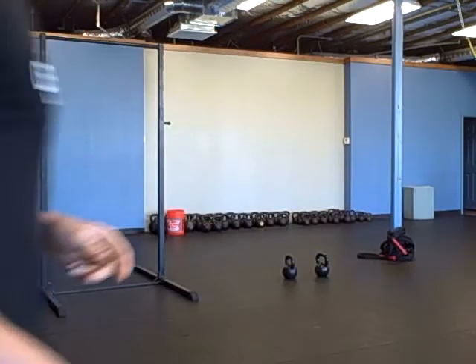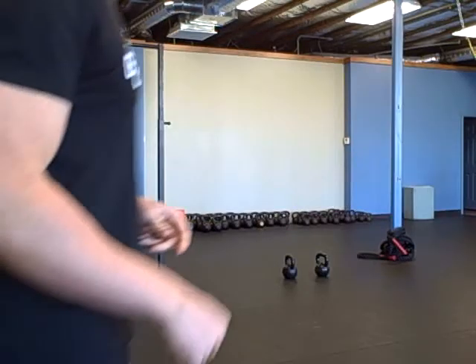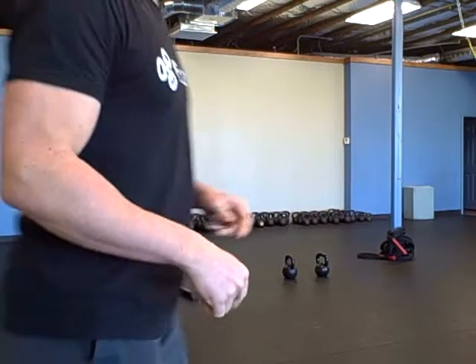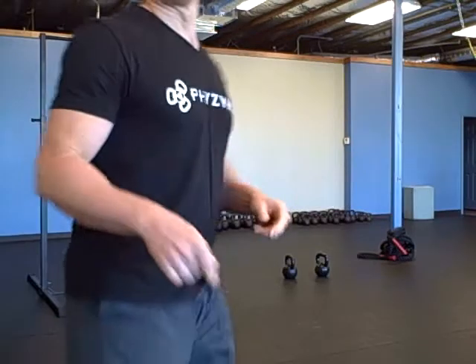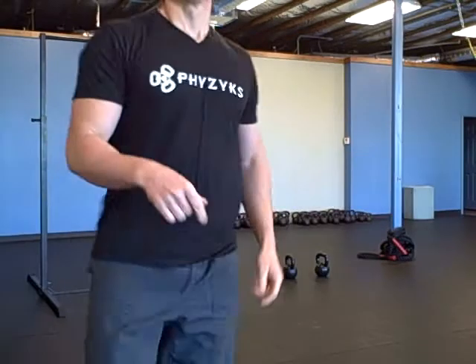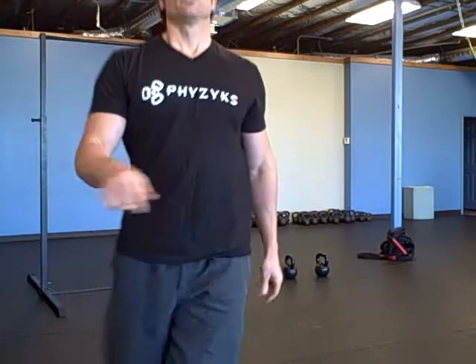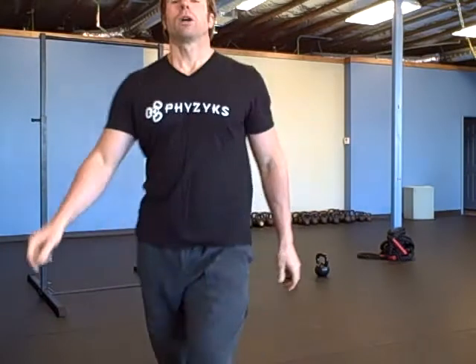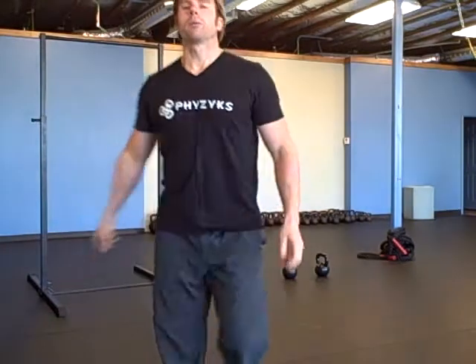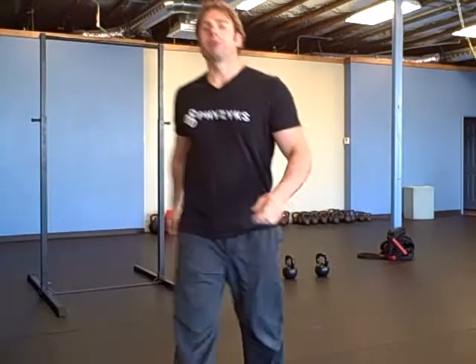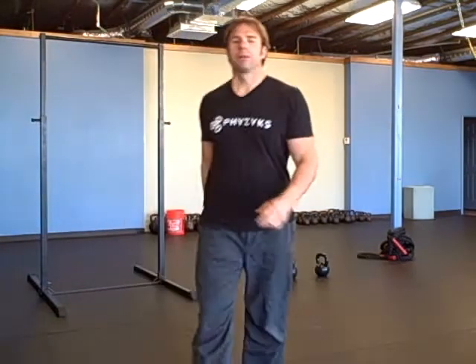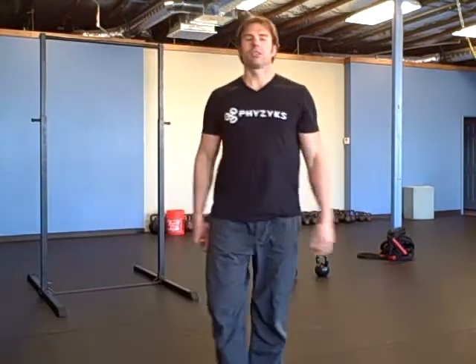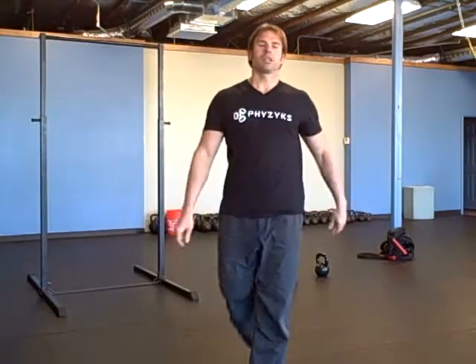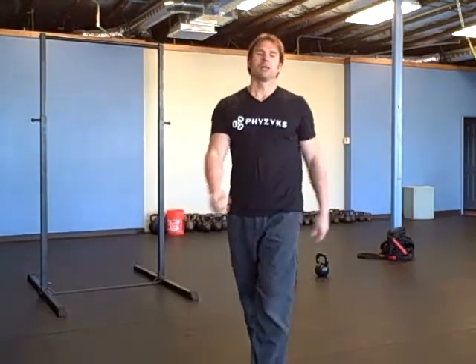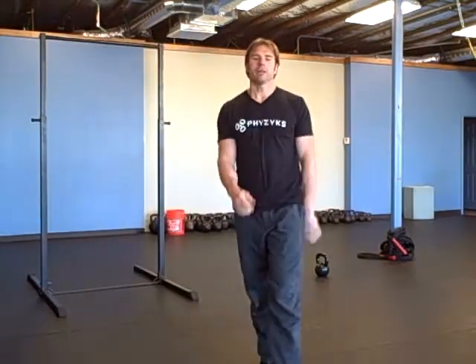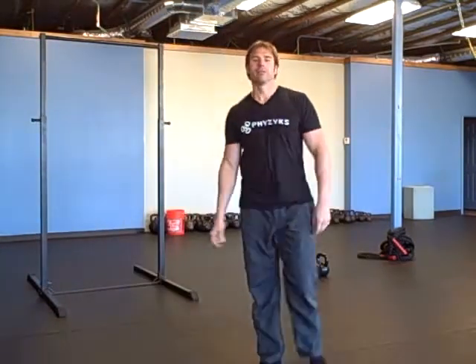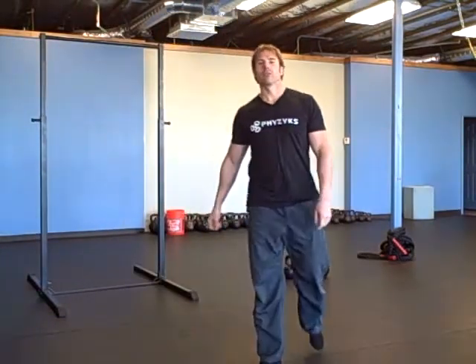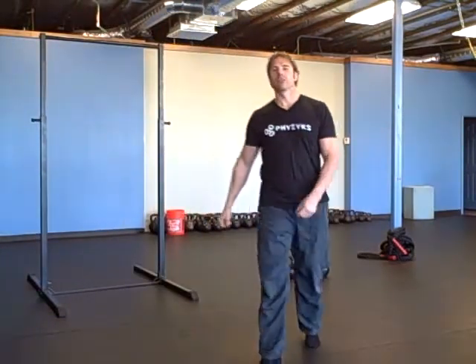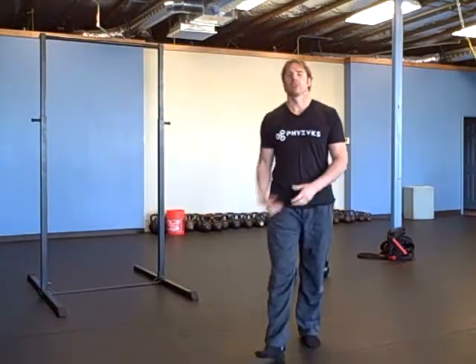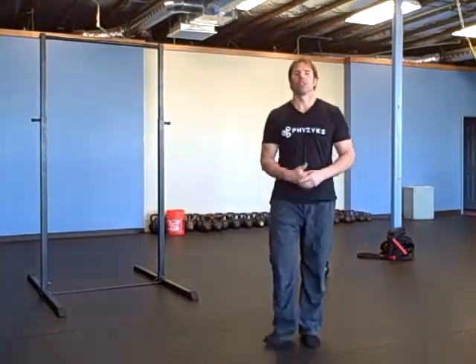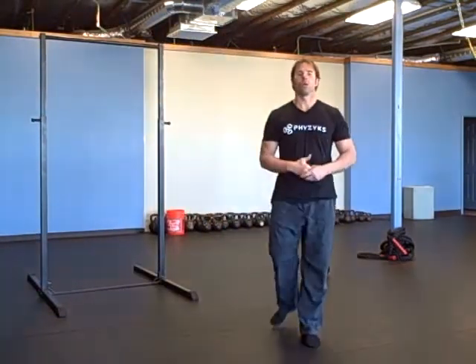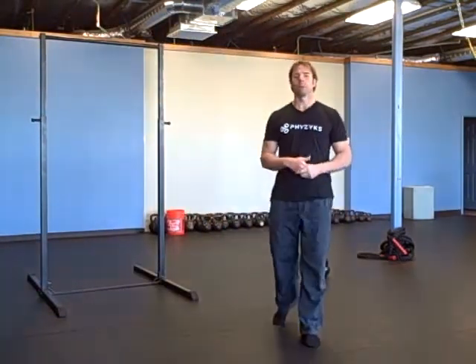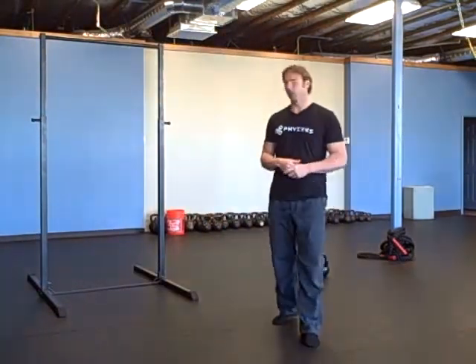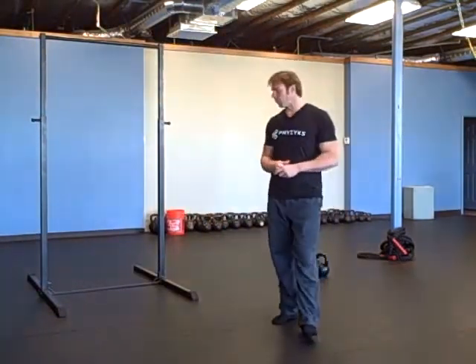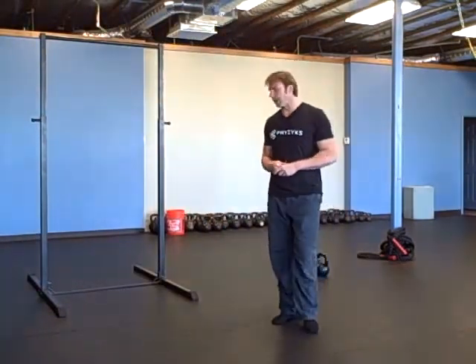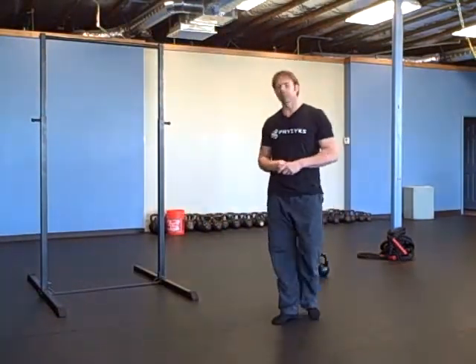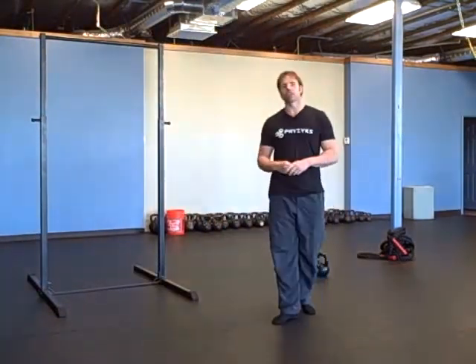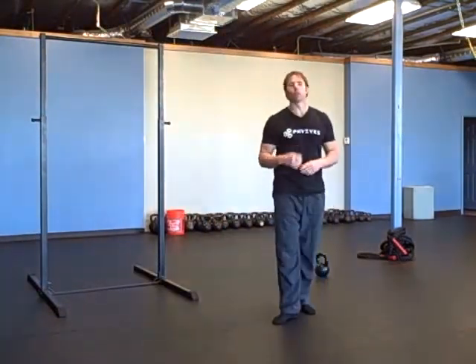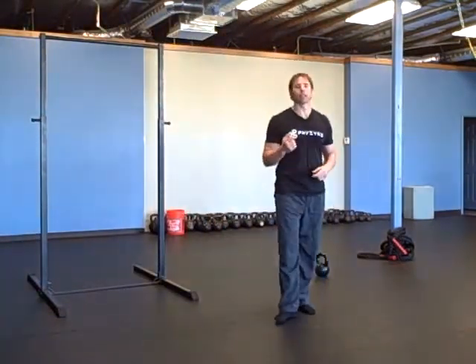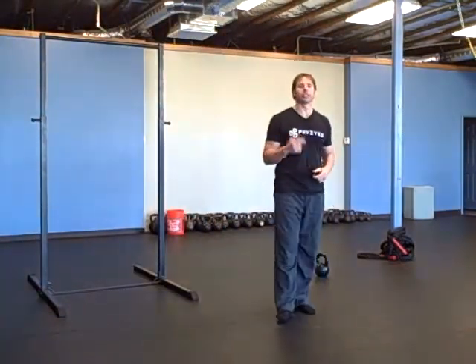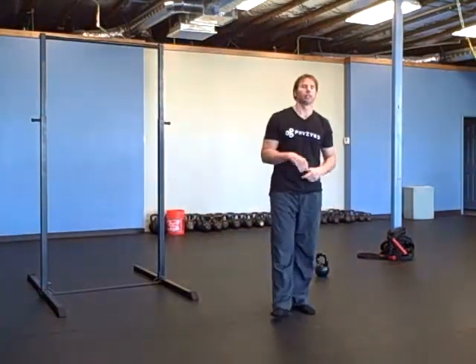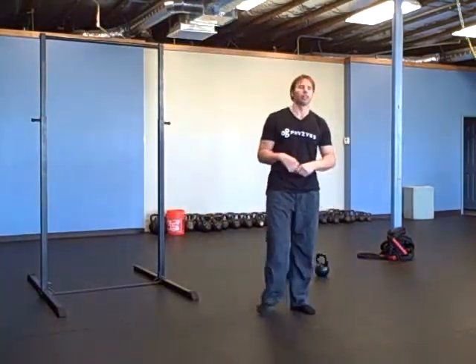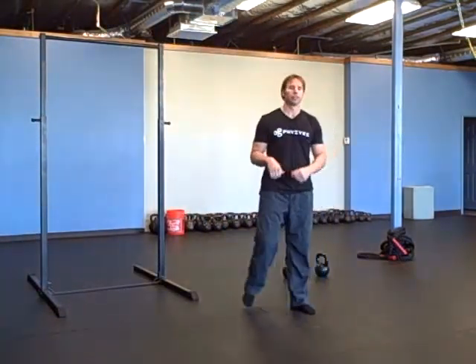Hey there, it's Robert with Buddbells.com and for the warm-up you're going to practice your one-legged deadlift.